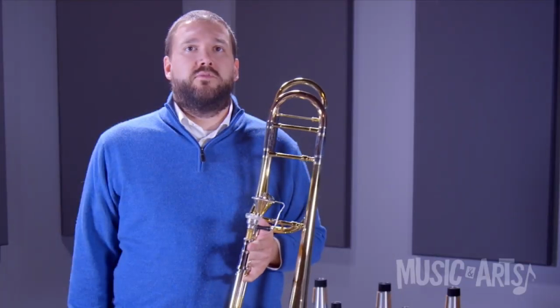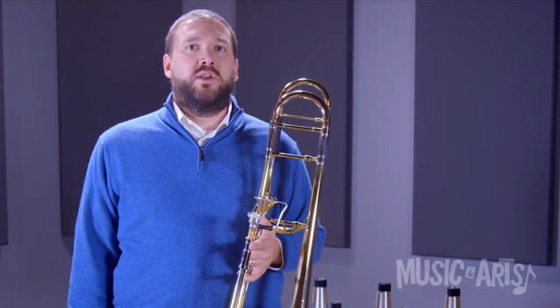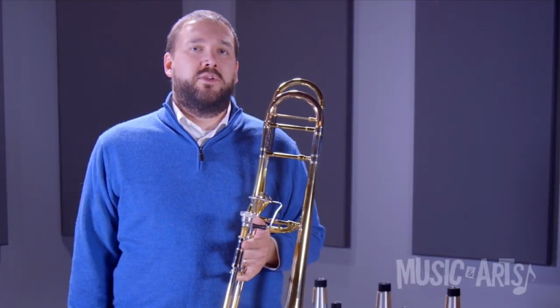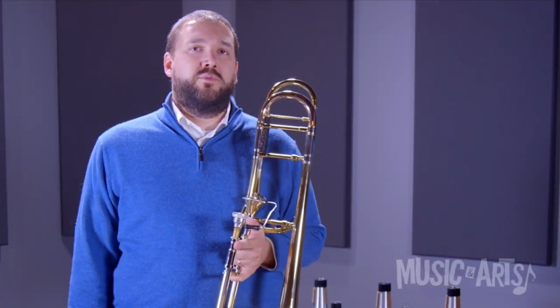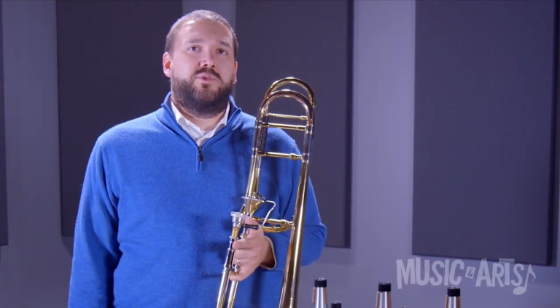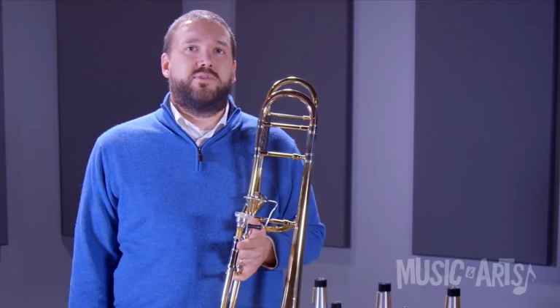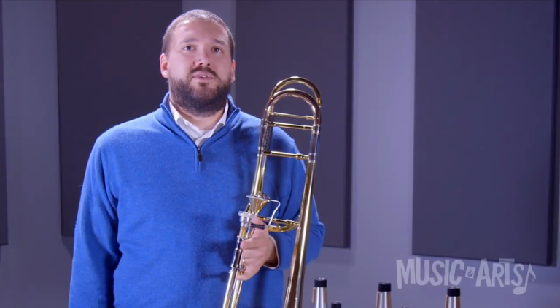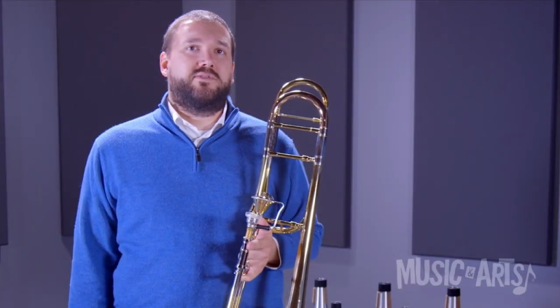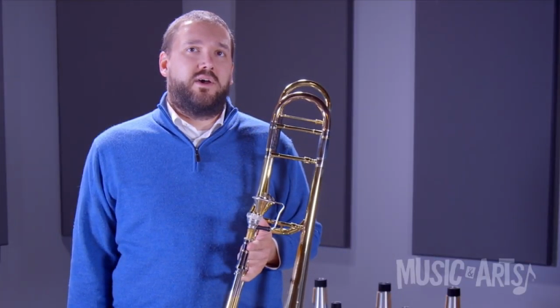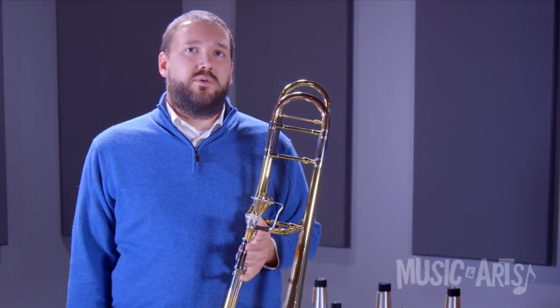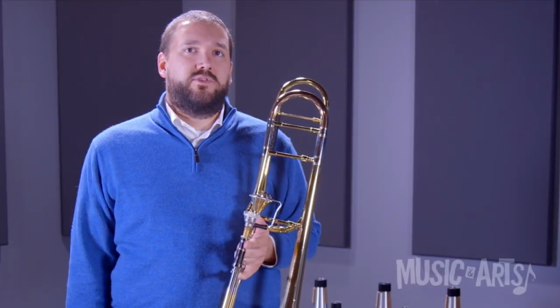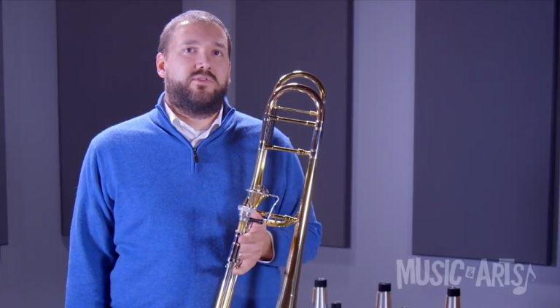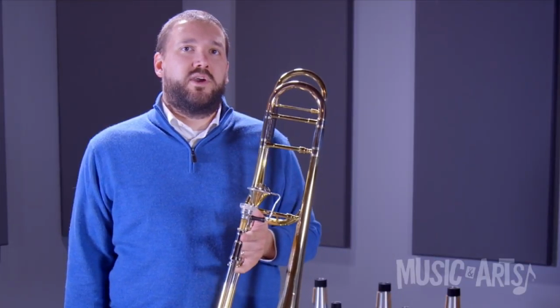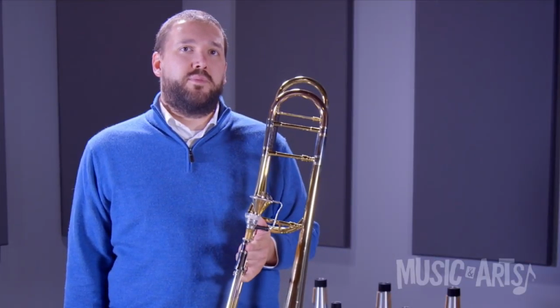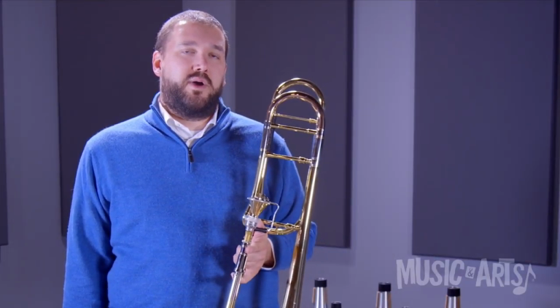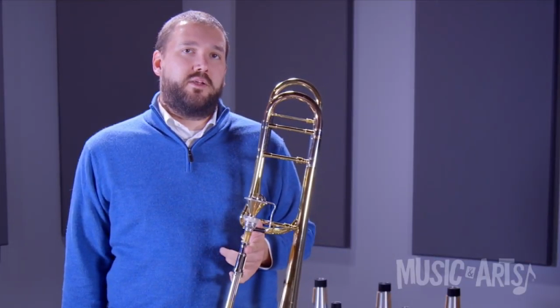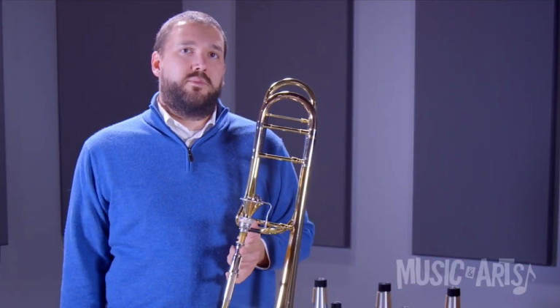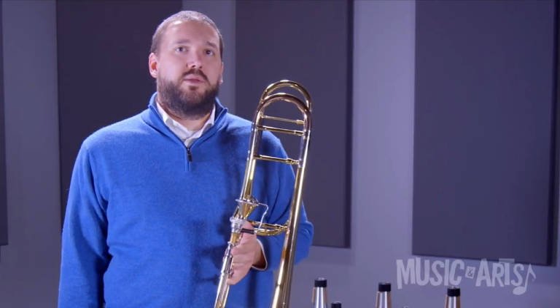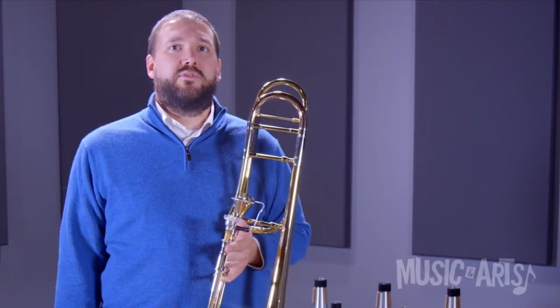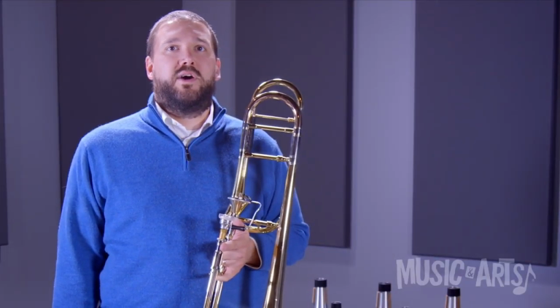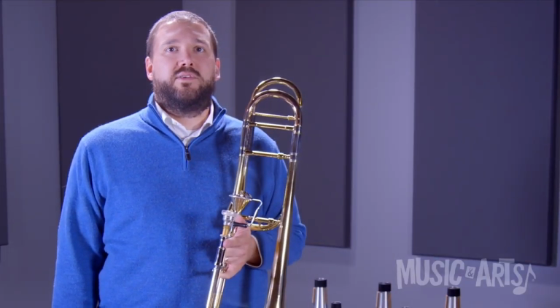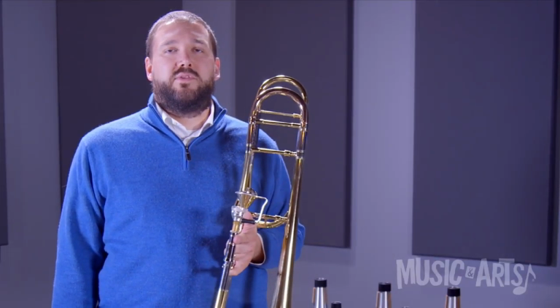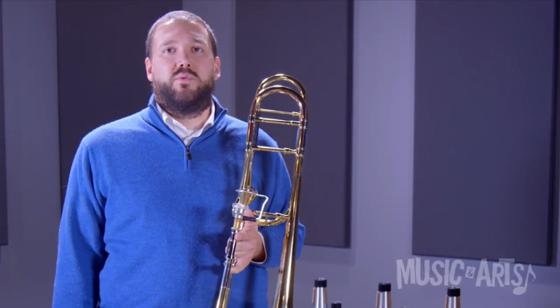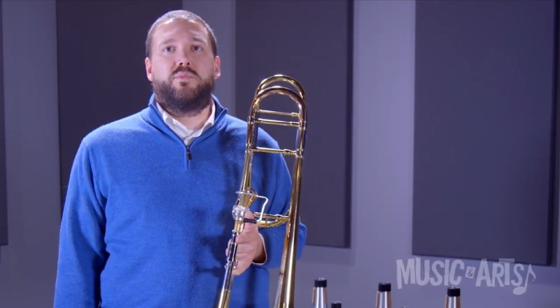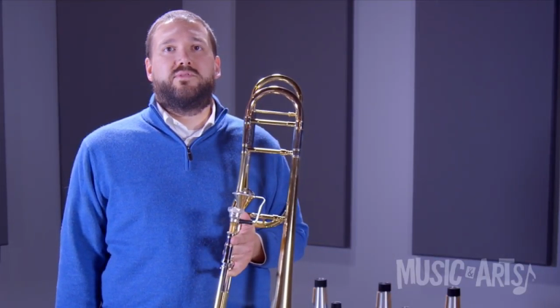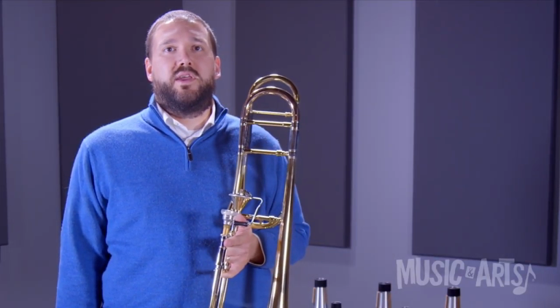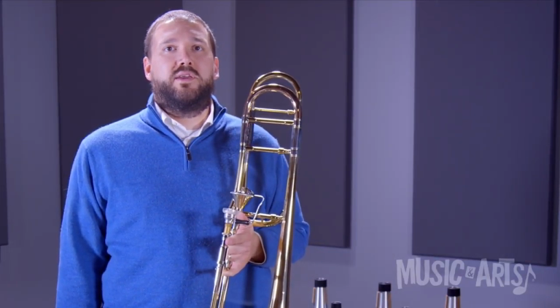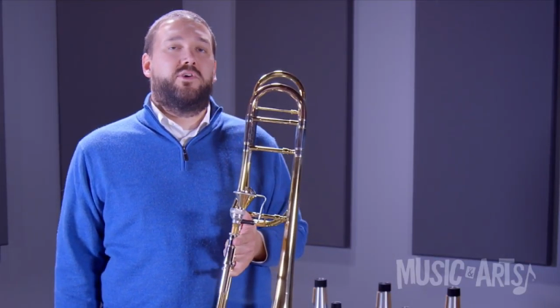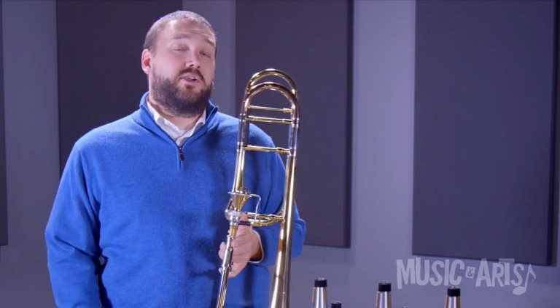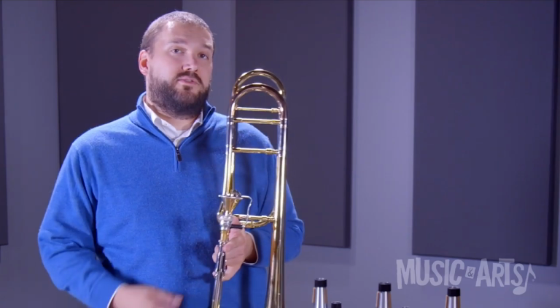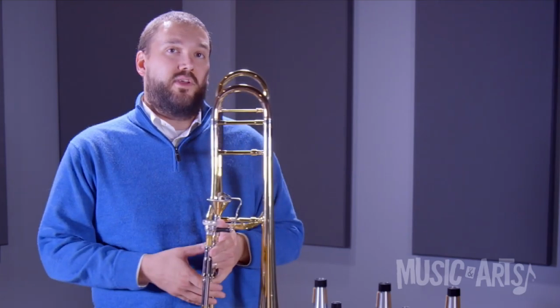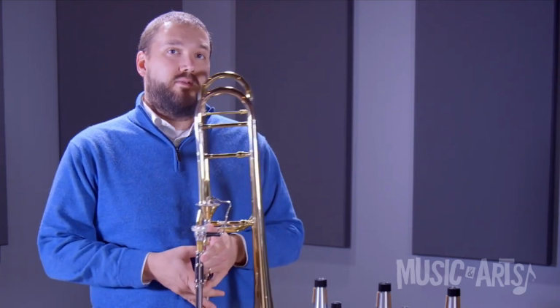Finally, we'll use the C style, which is the copper bottom and provides the warmest and darkest sound.